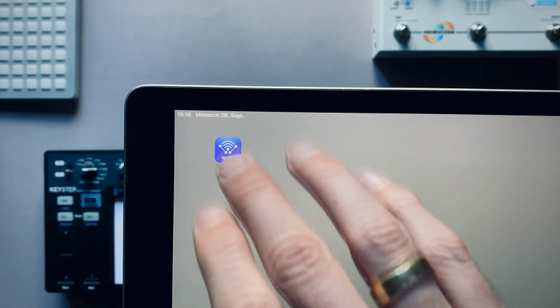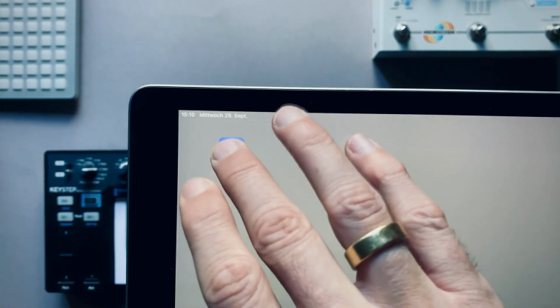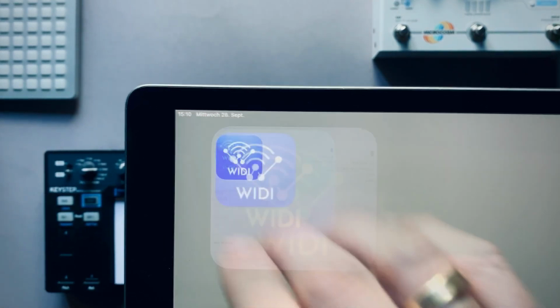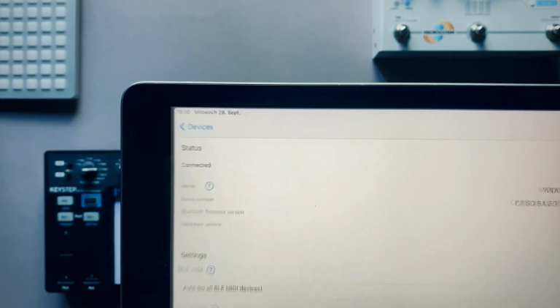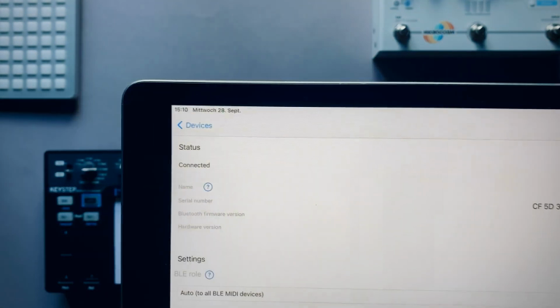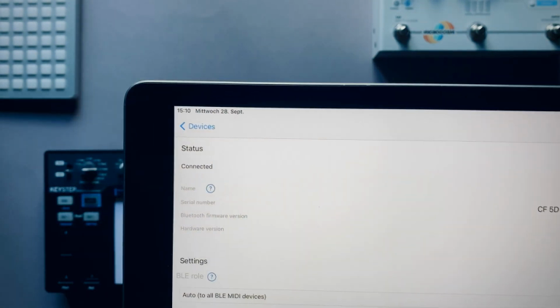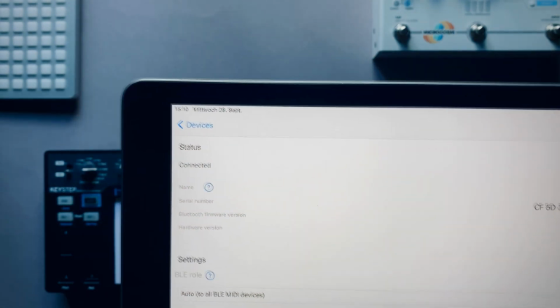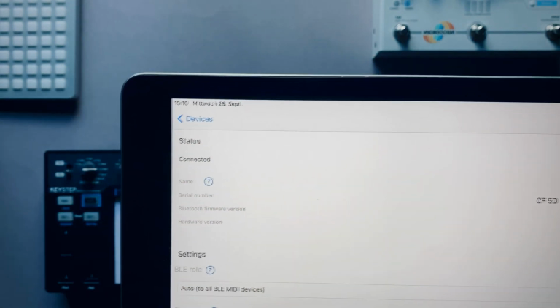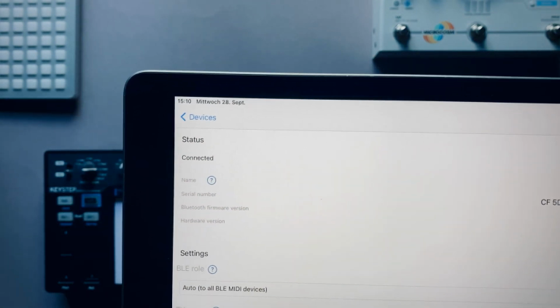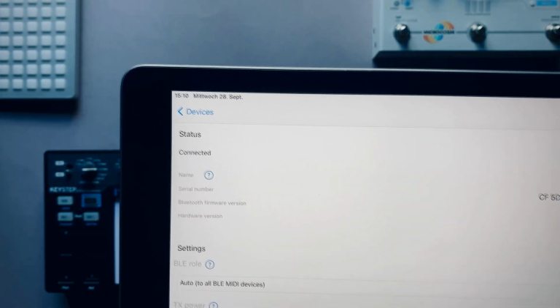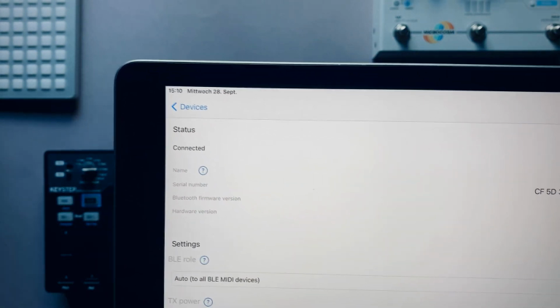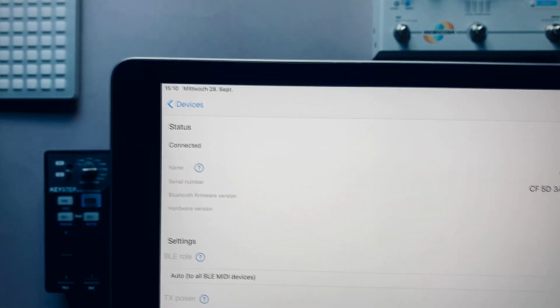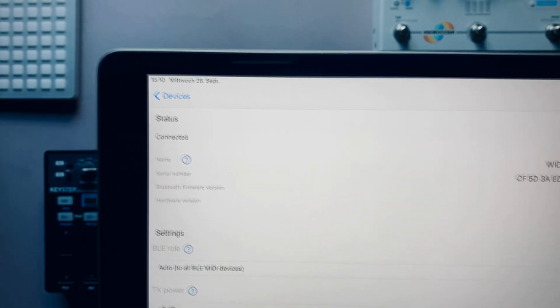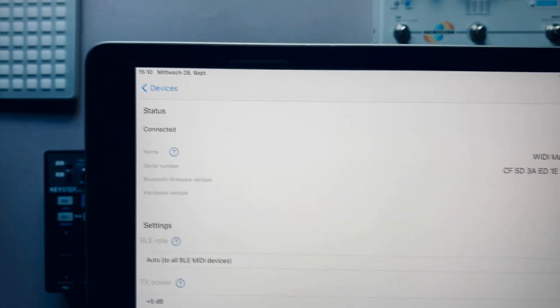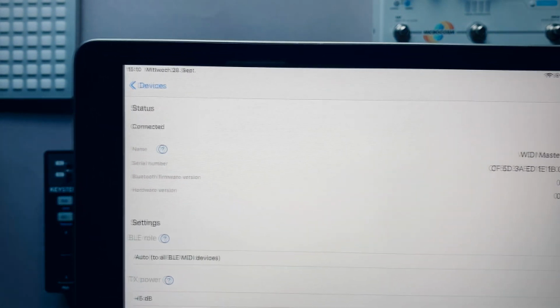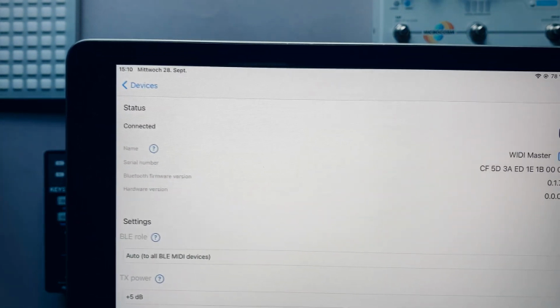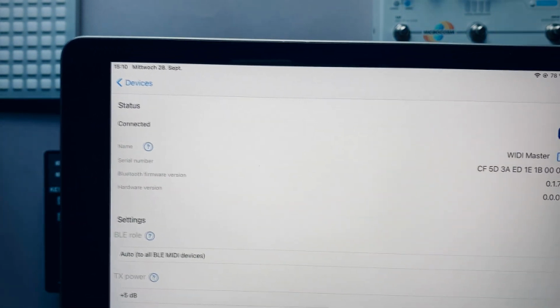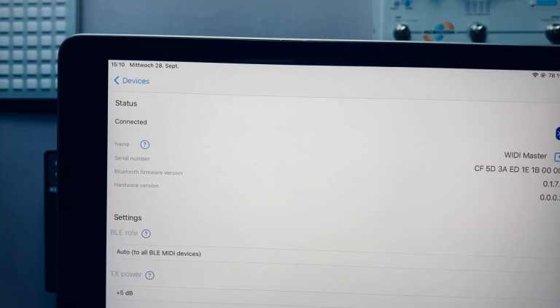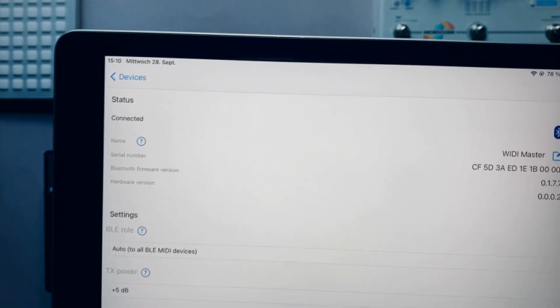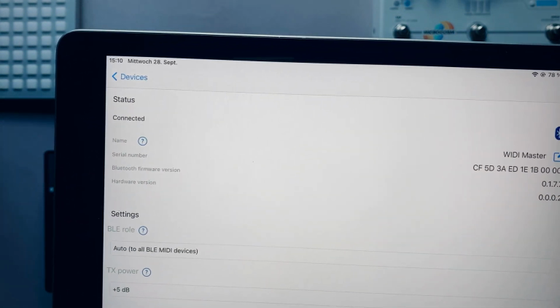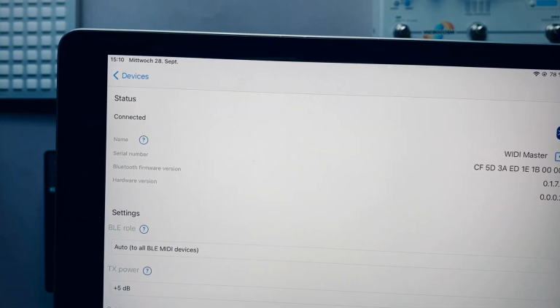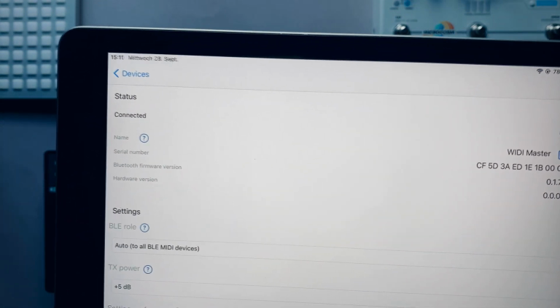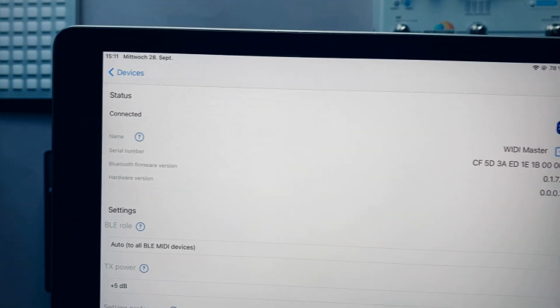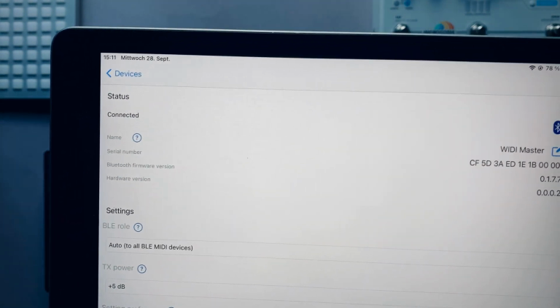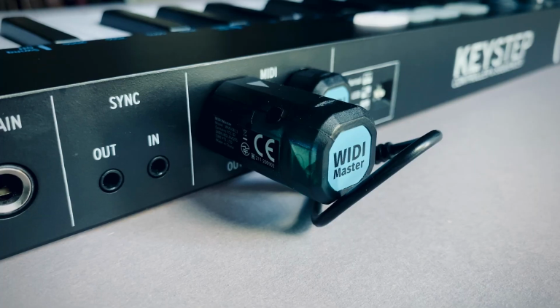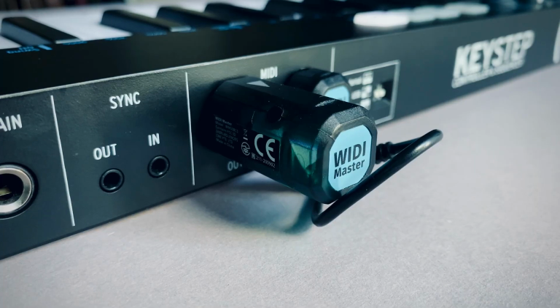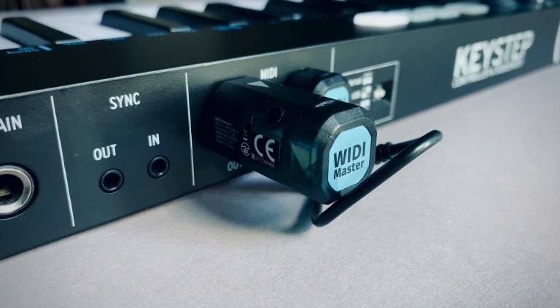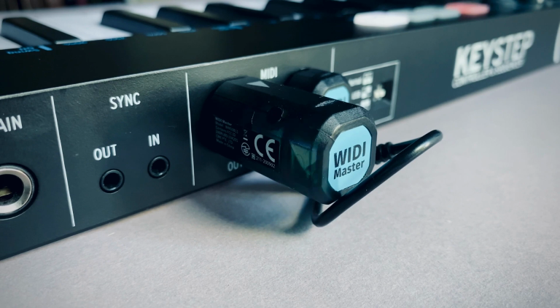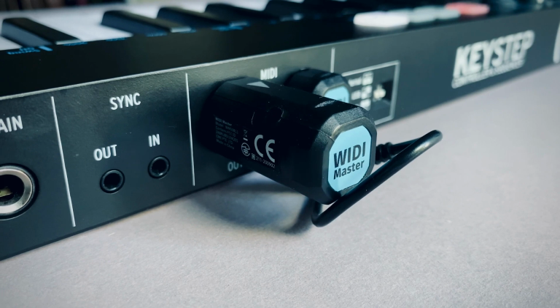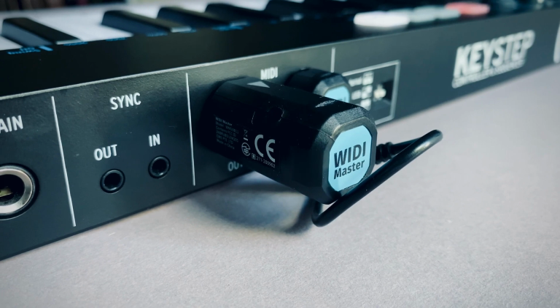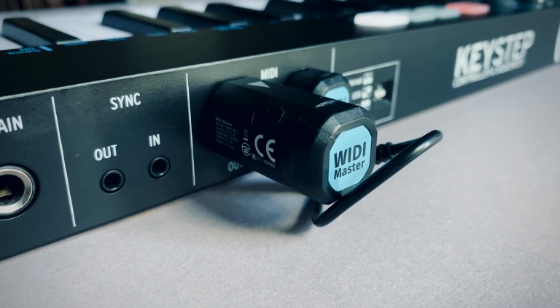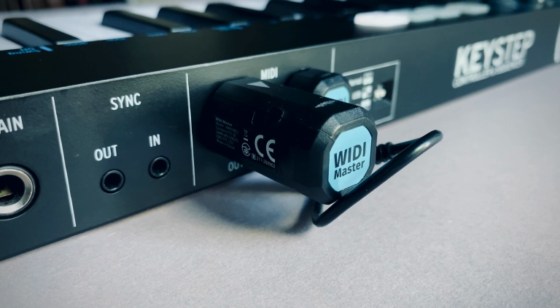When you get more familiar, you can even optimize performance for your use case and even create Bluetooth MIDI groups via the WIDI app.